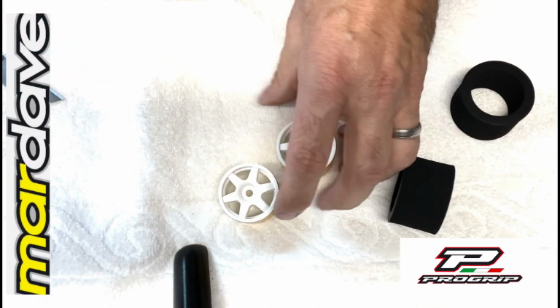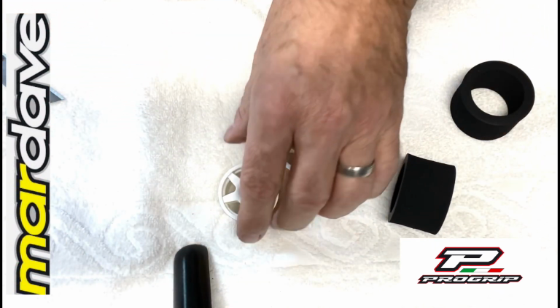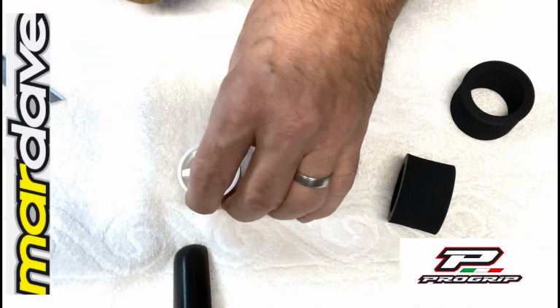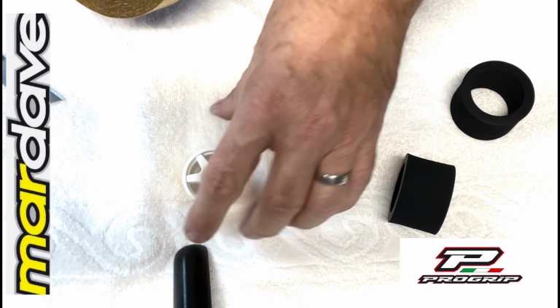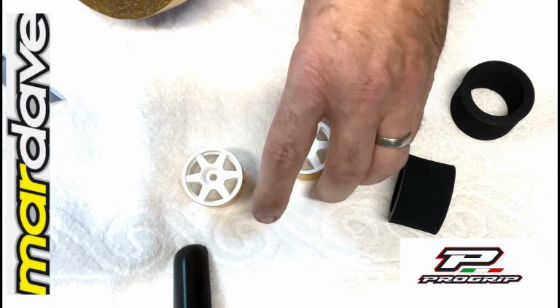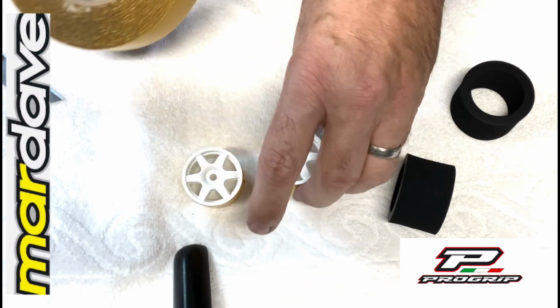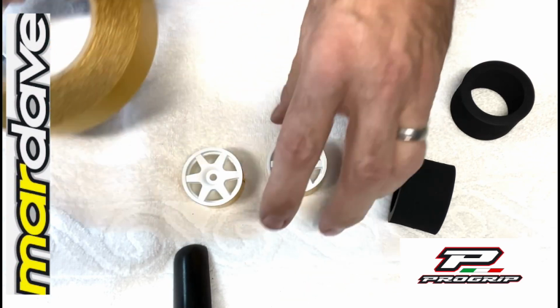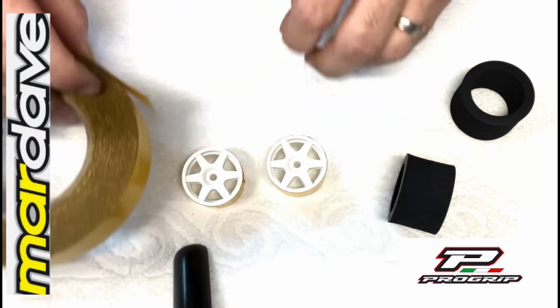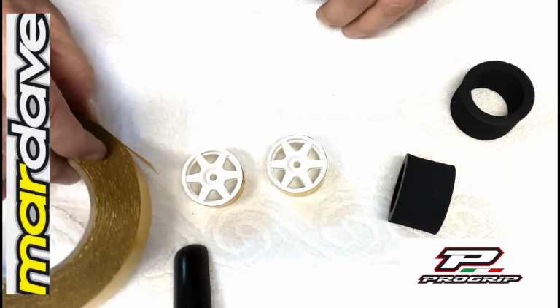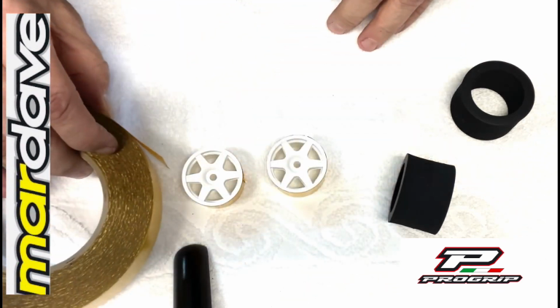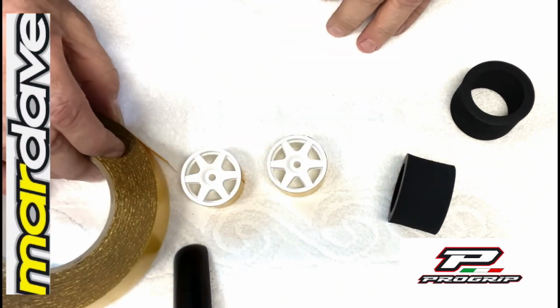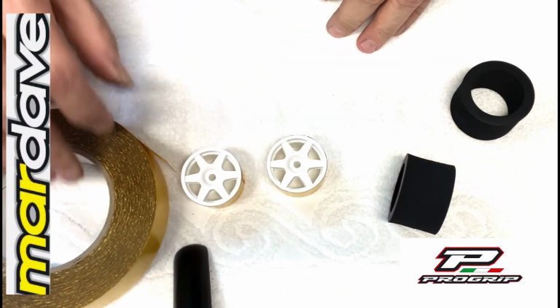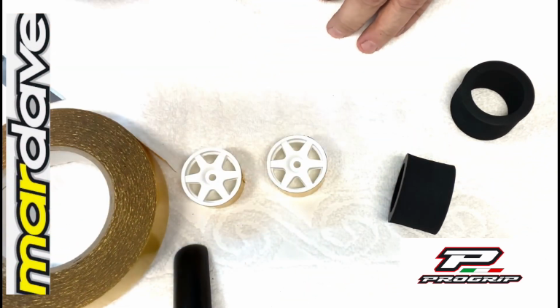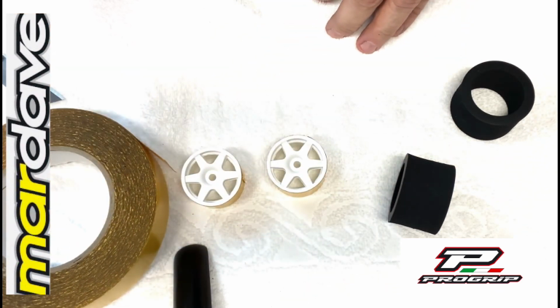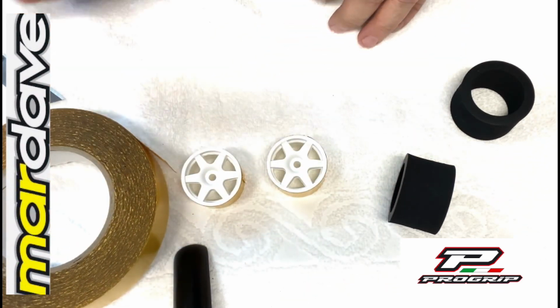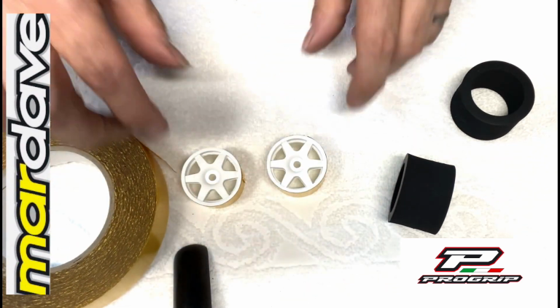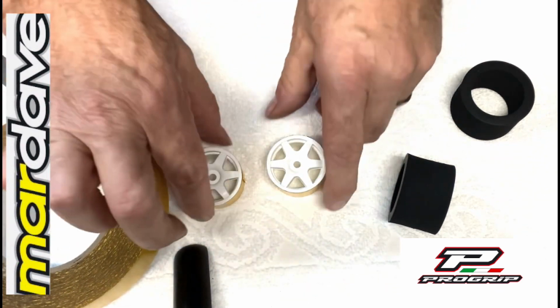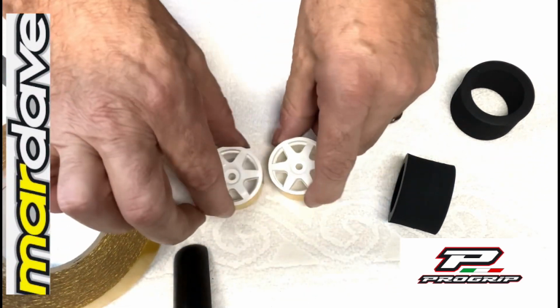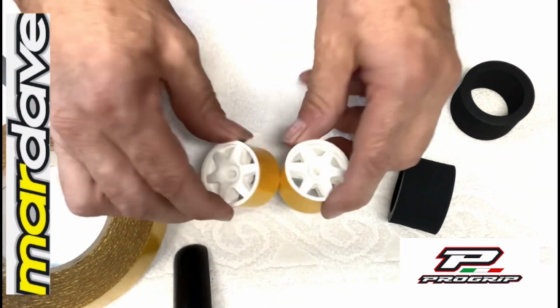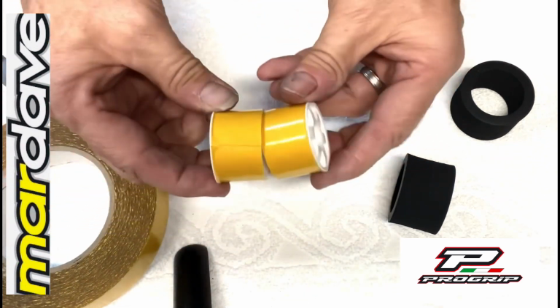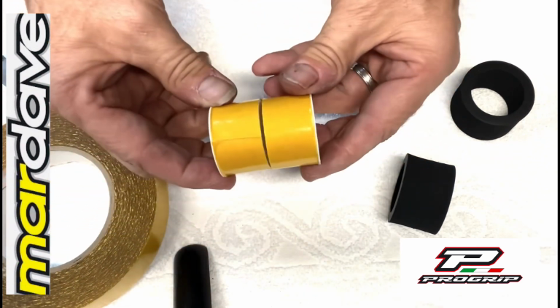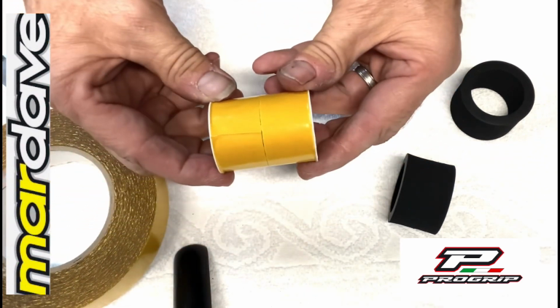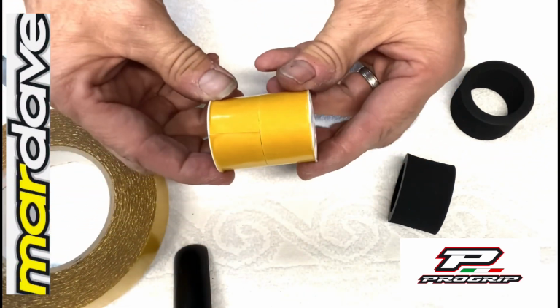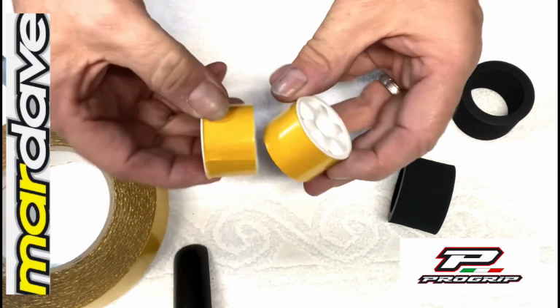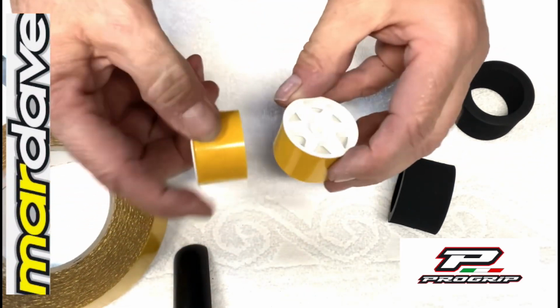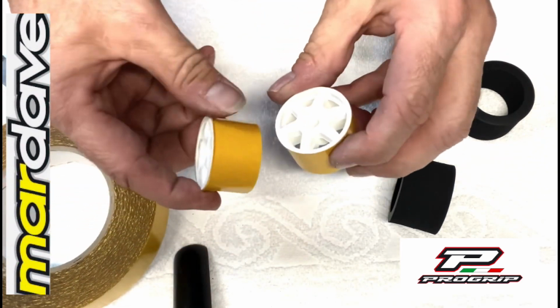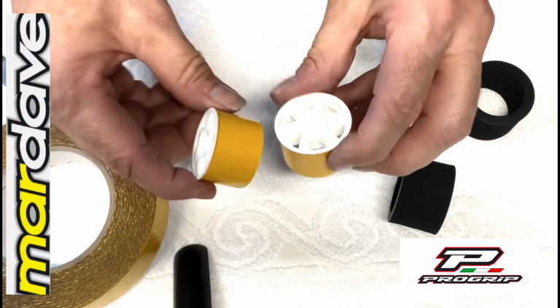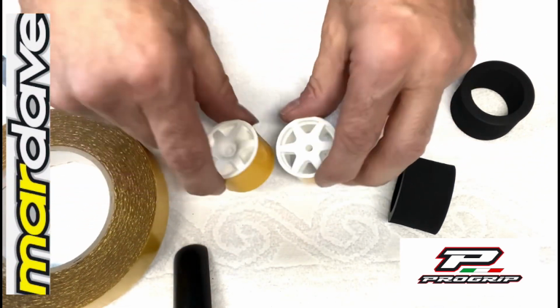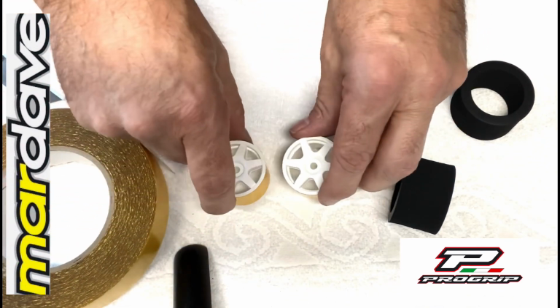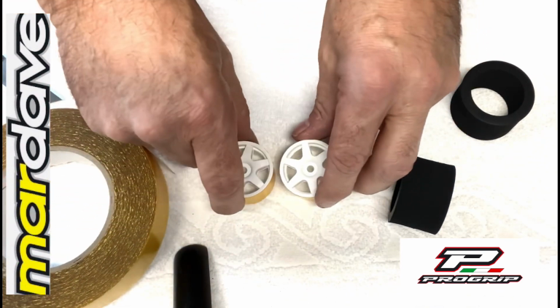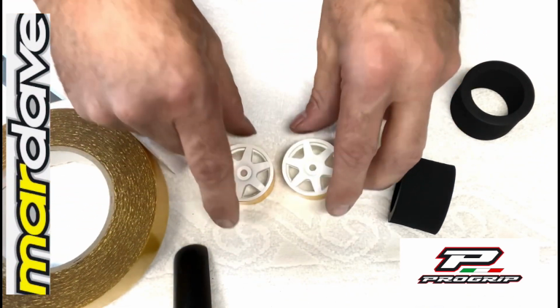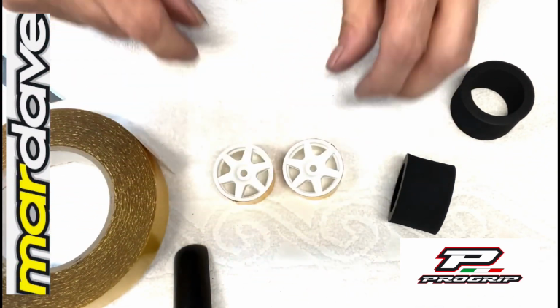And that's the tape part done. So you have two wheels with tape.